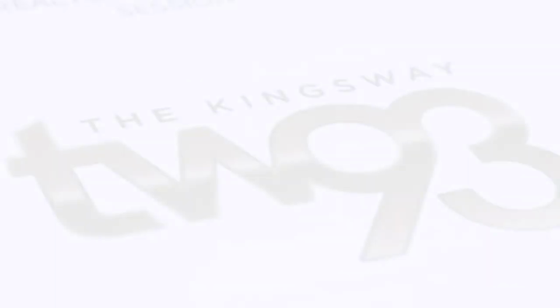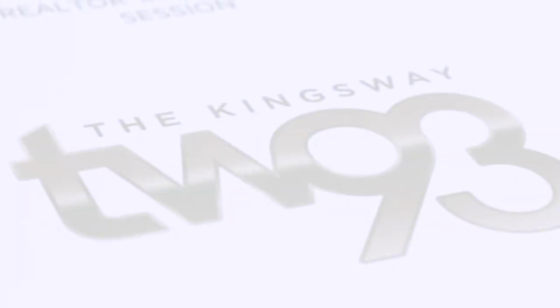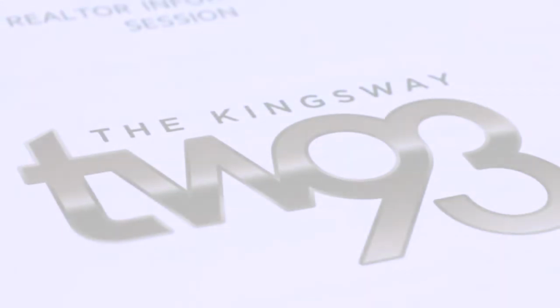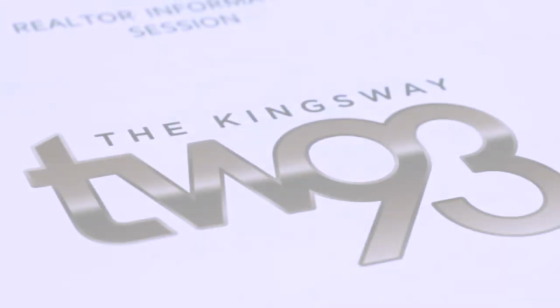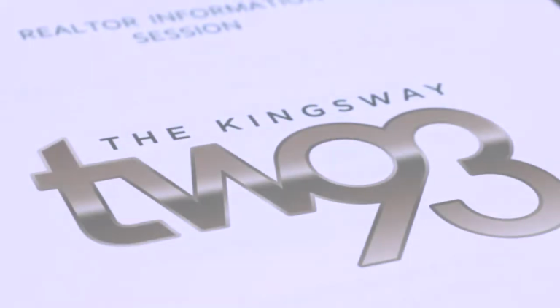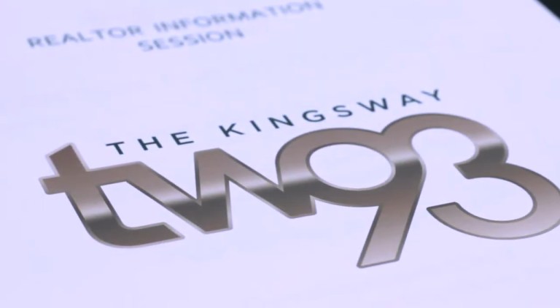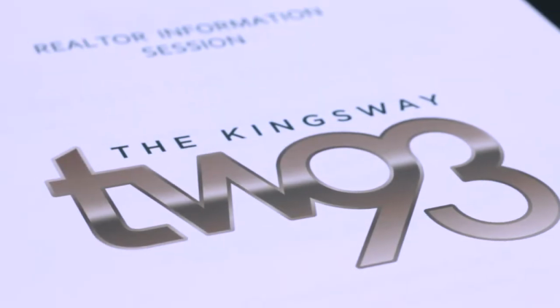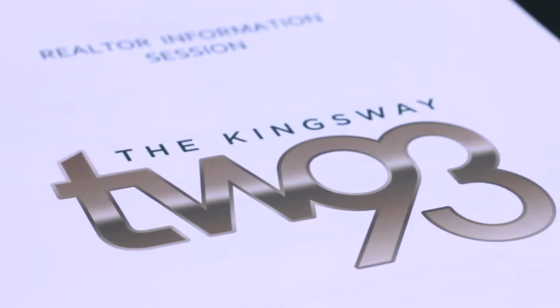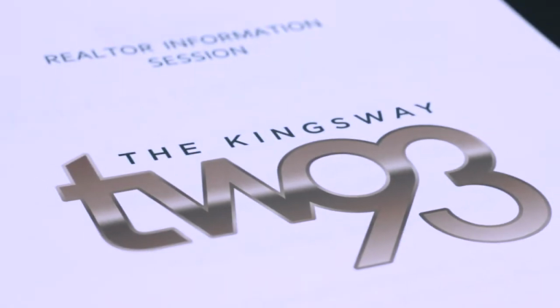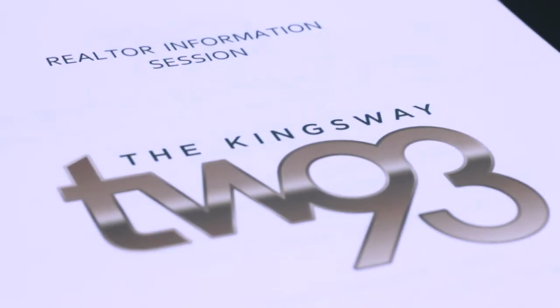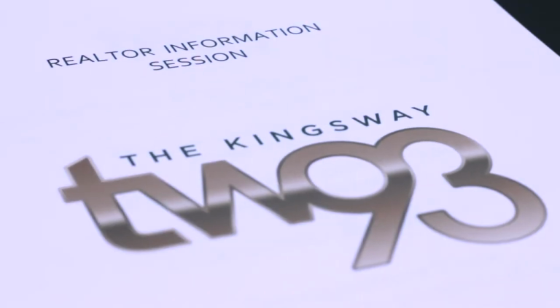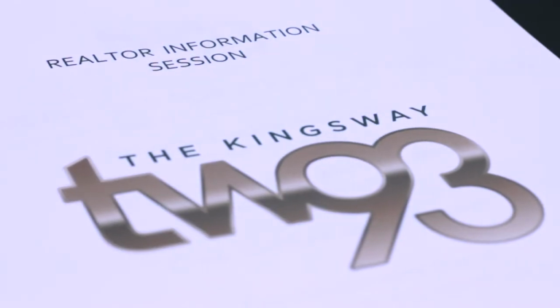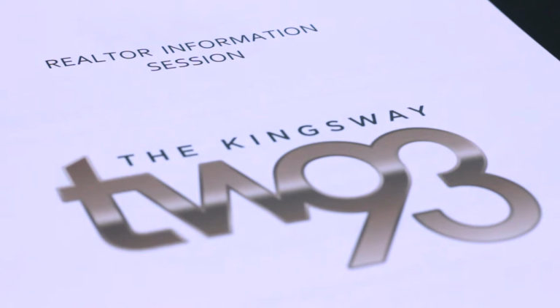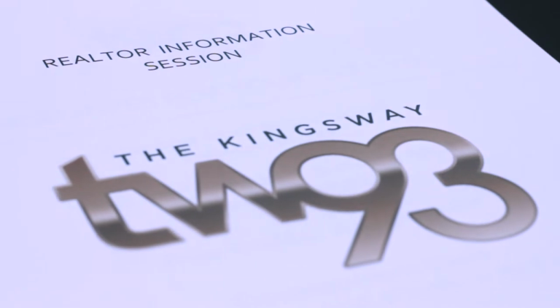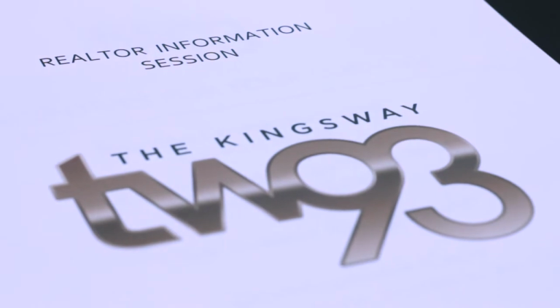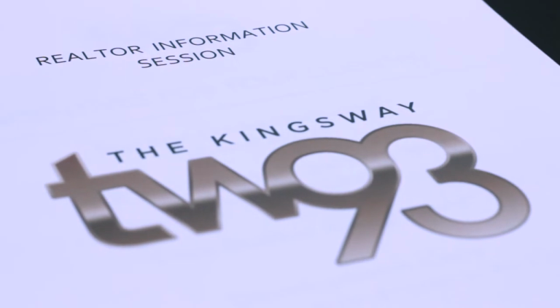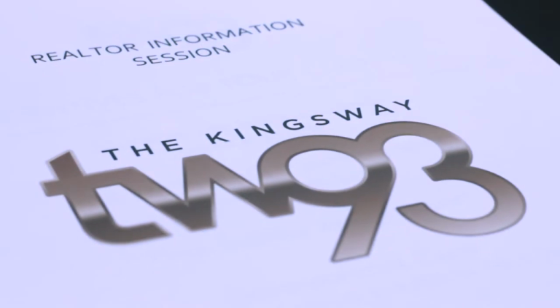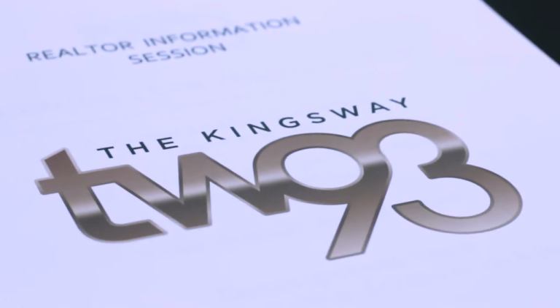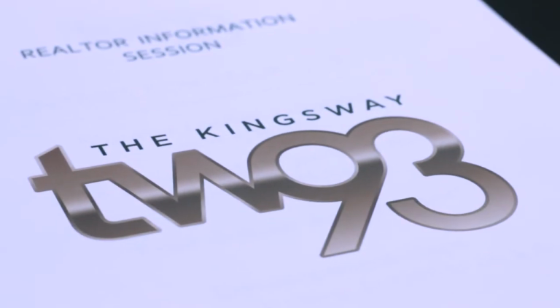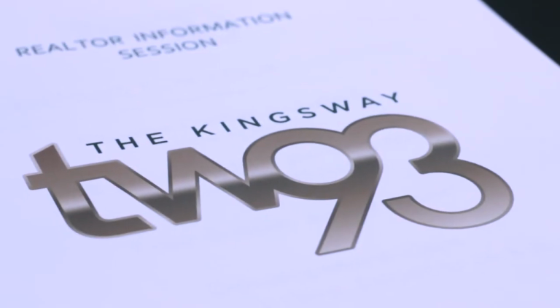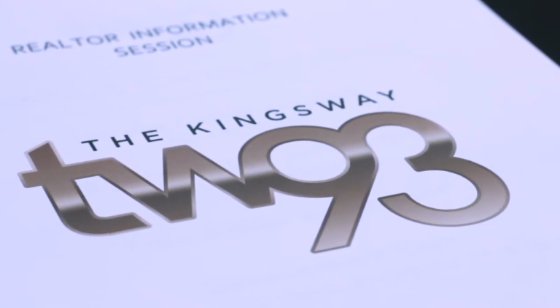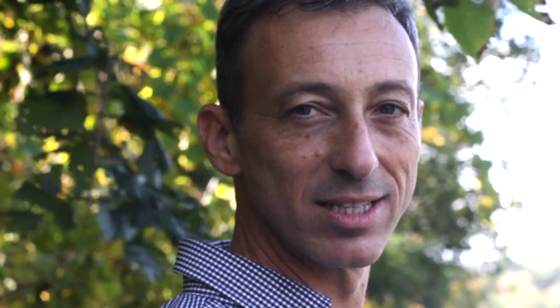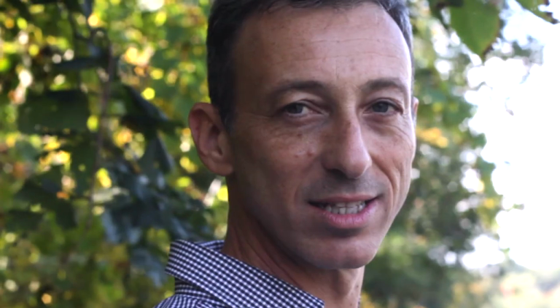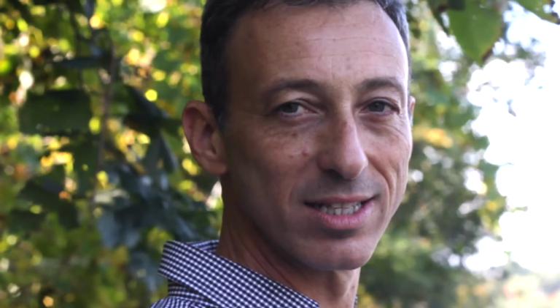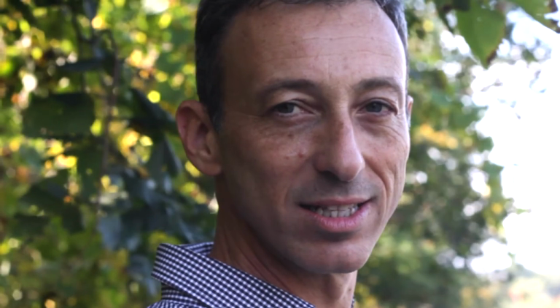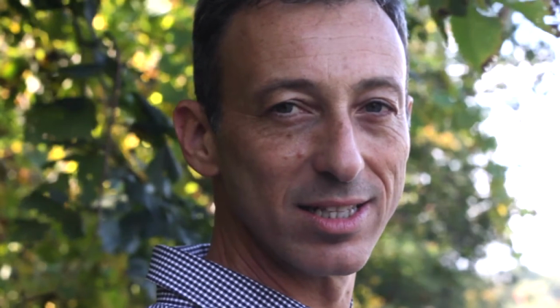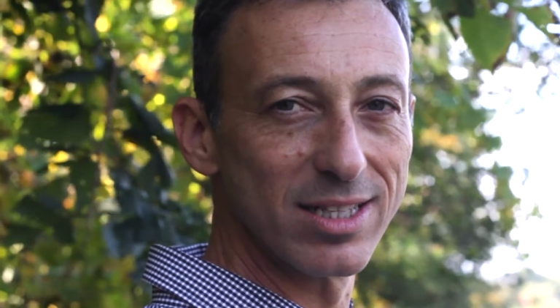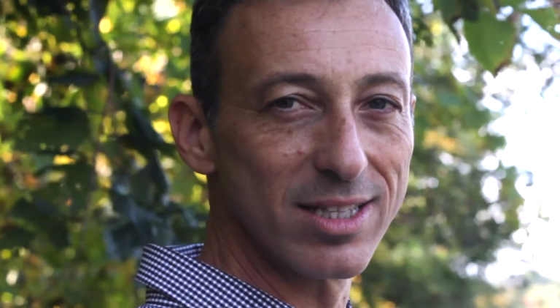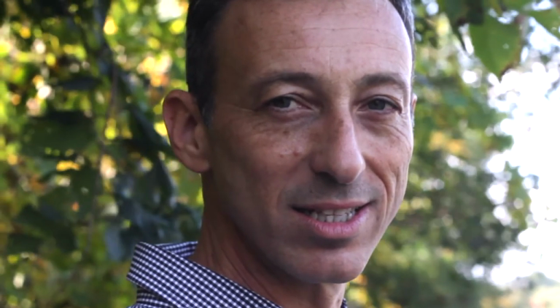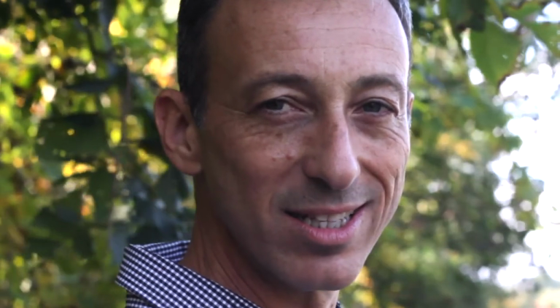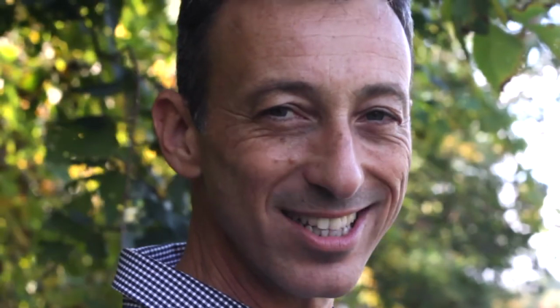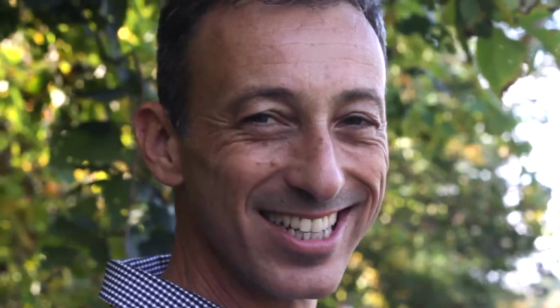VIP sale is on now. 293 The Kingsway. Let's go. Yossi here.